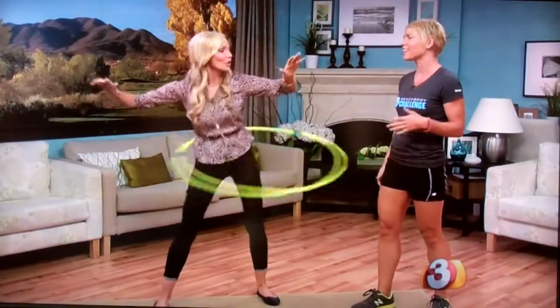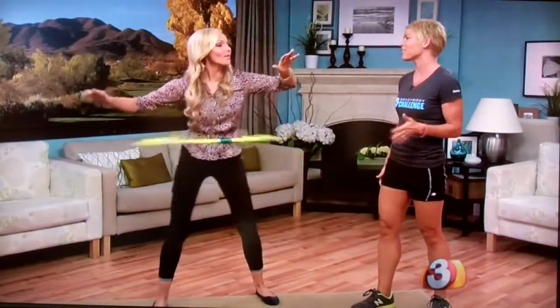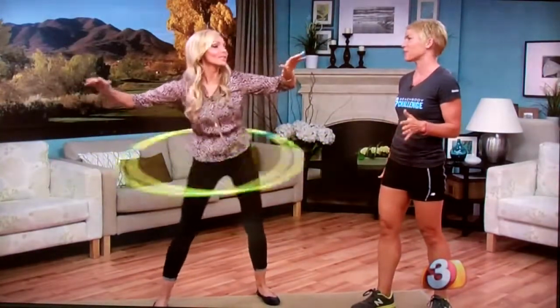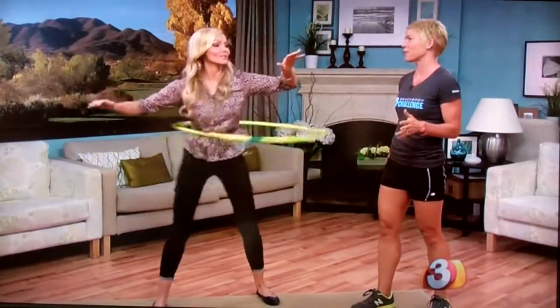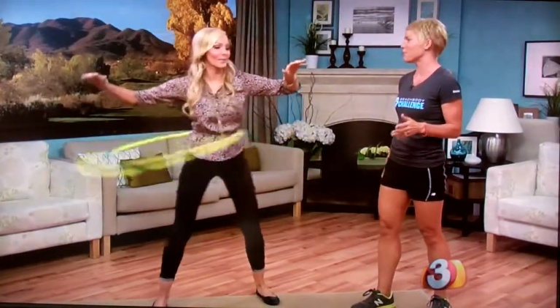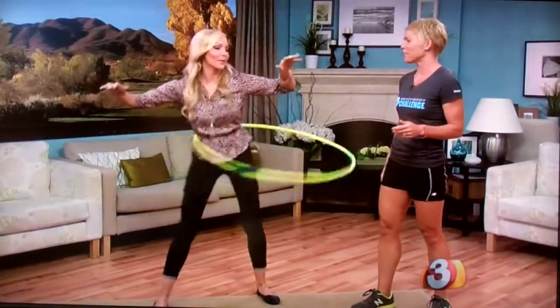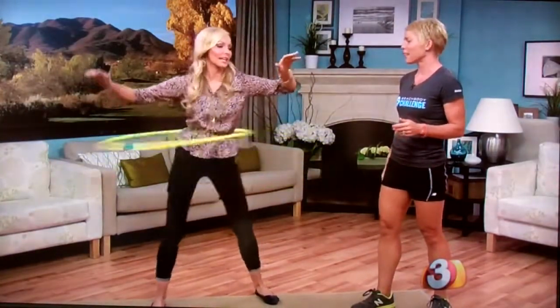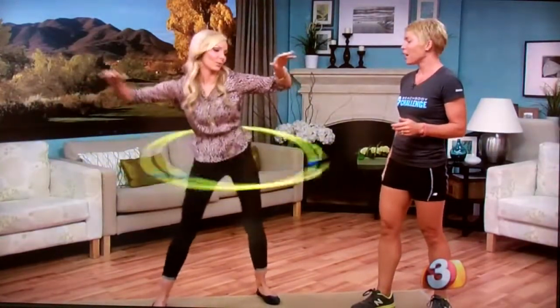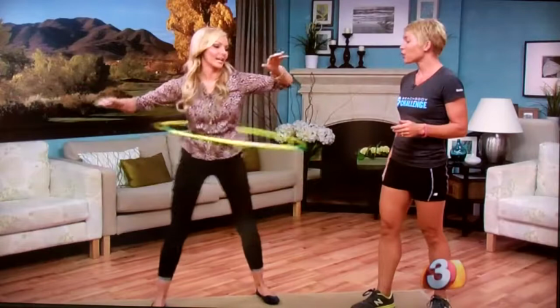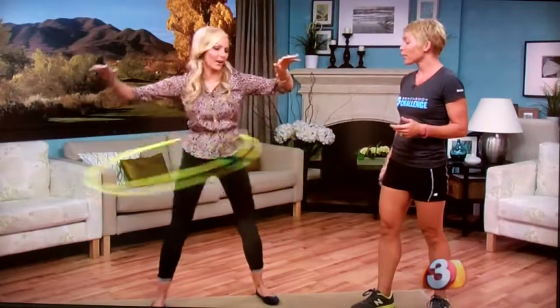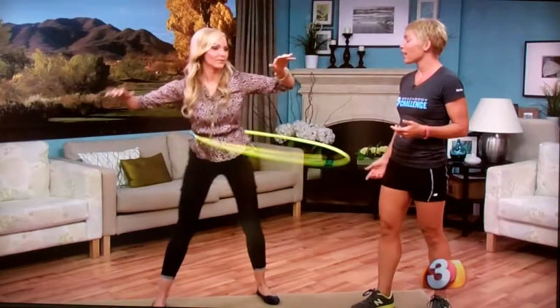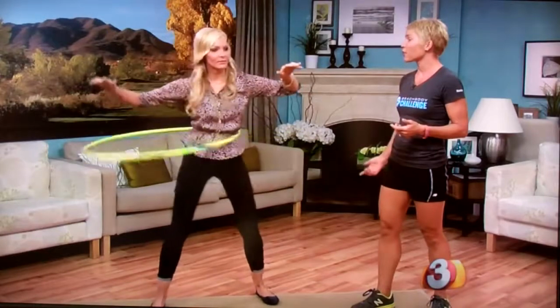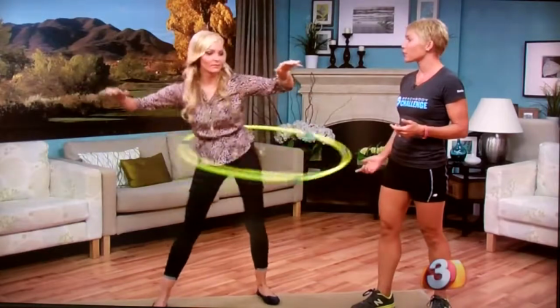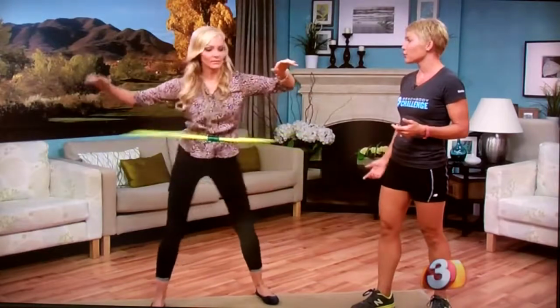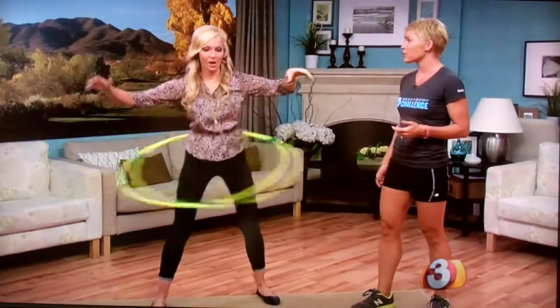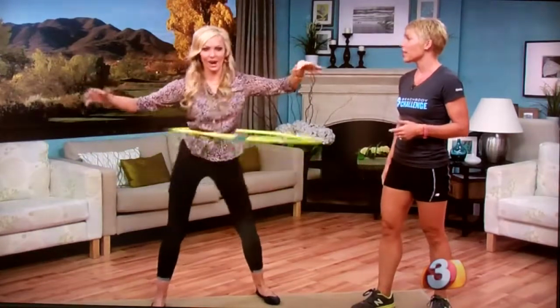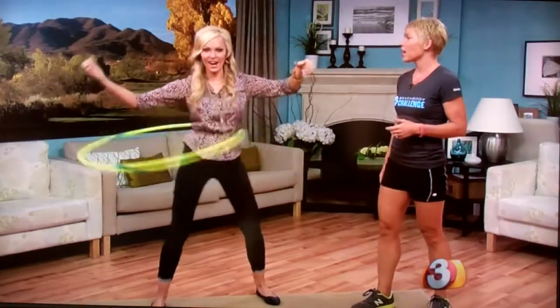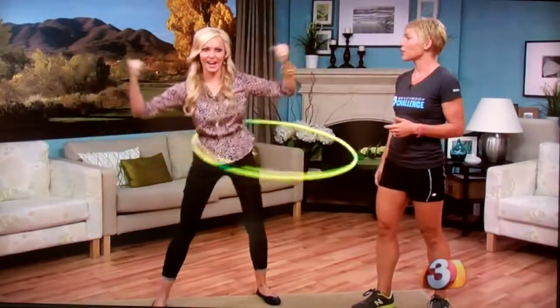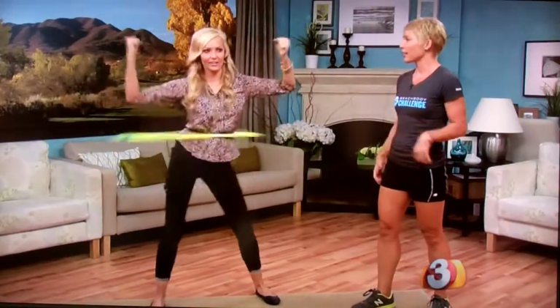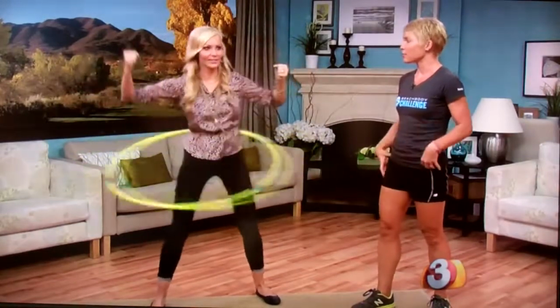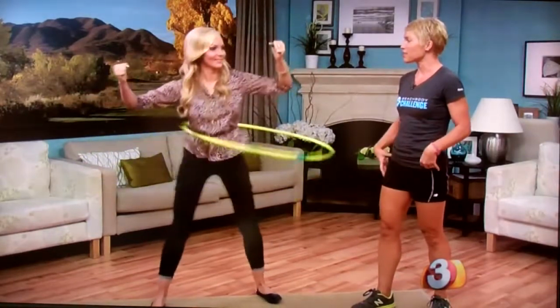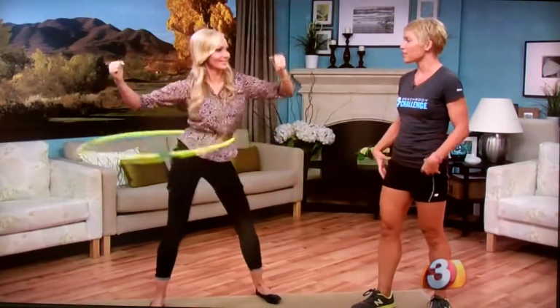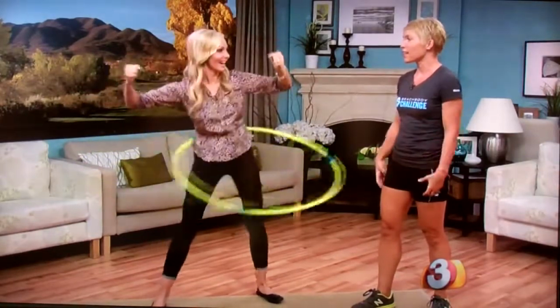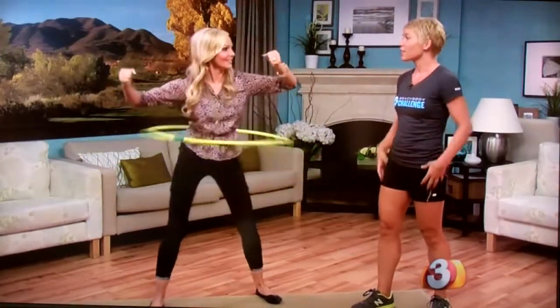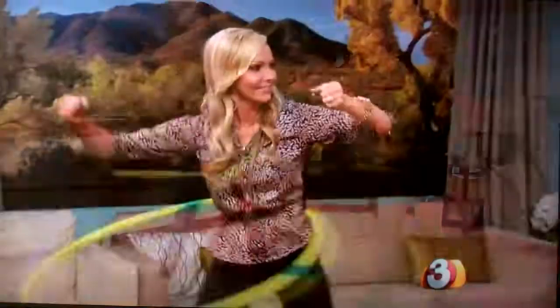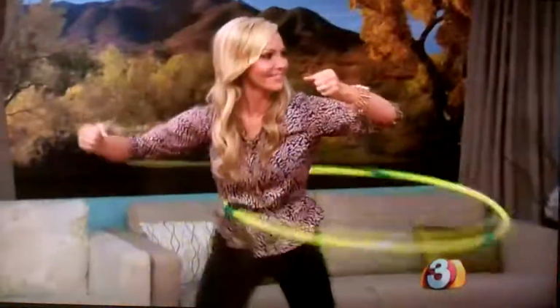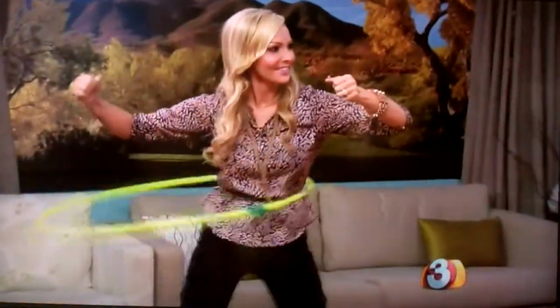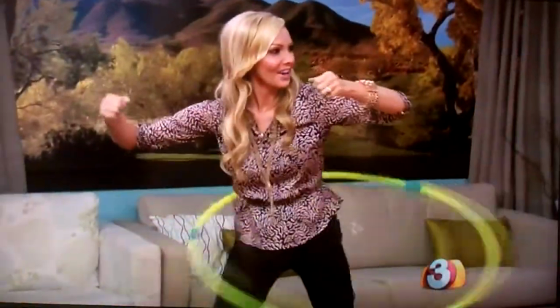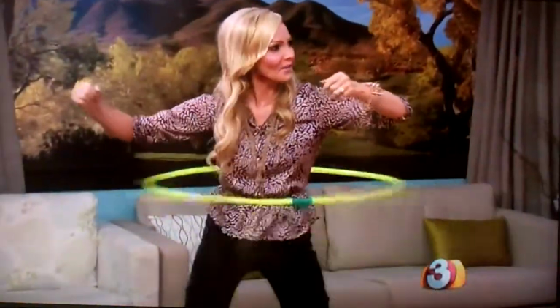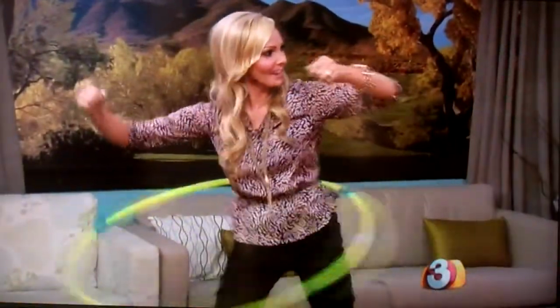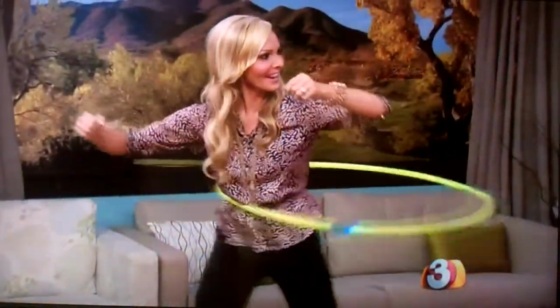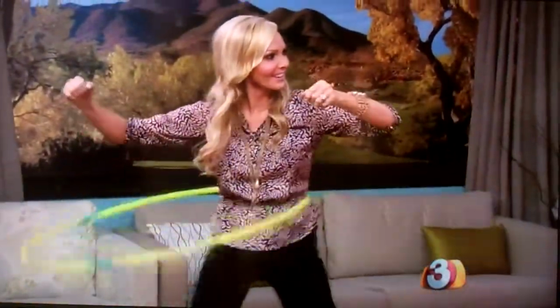So what muscles am I working out right now? You're working out your glutes, your hips, and your abs.